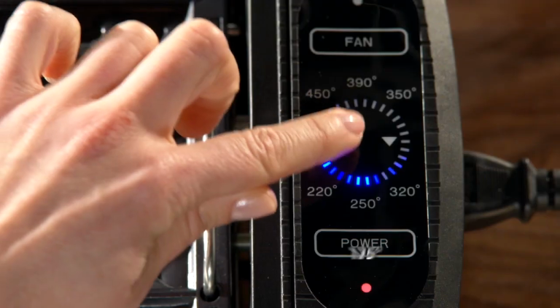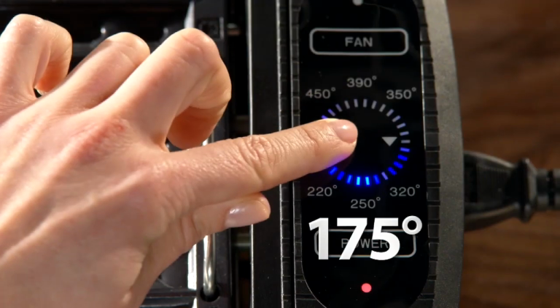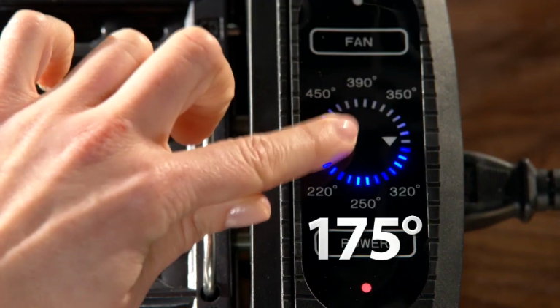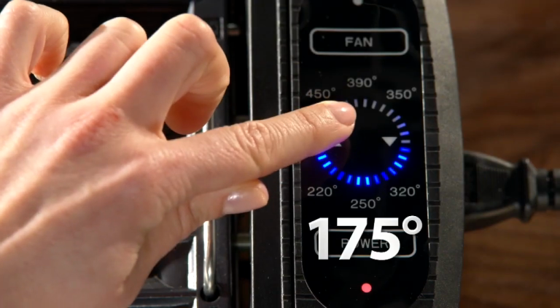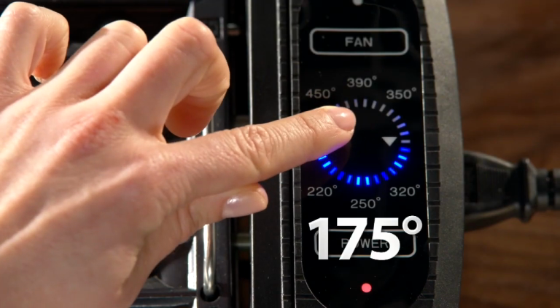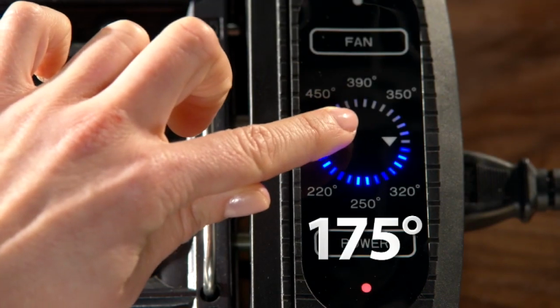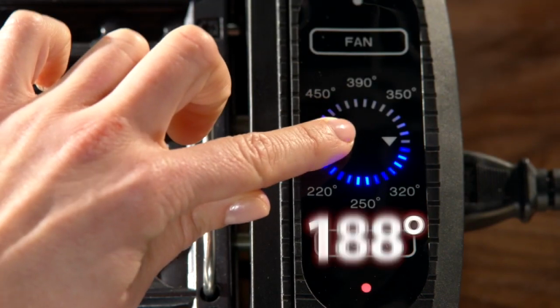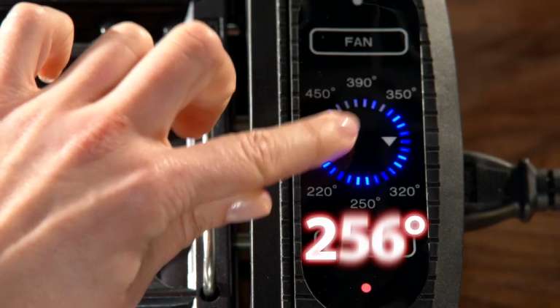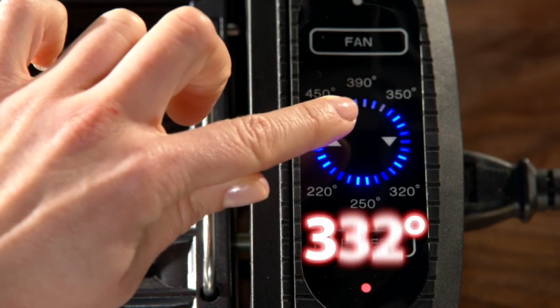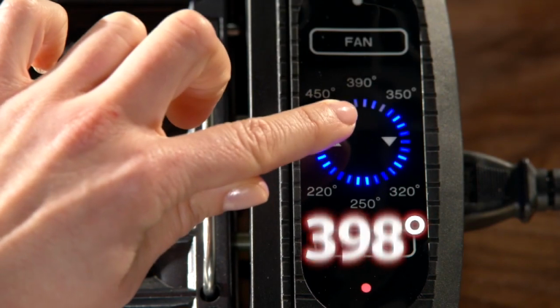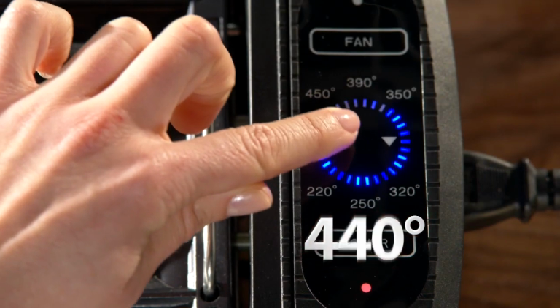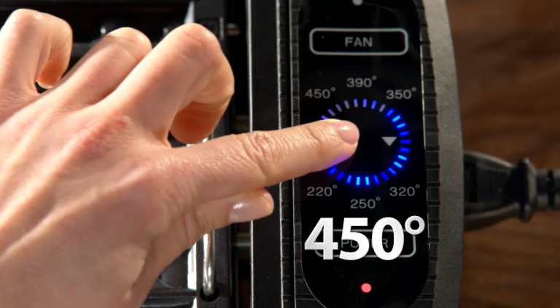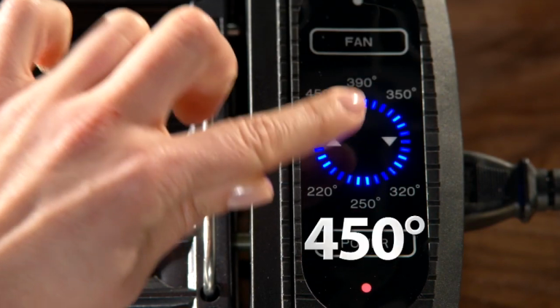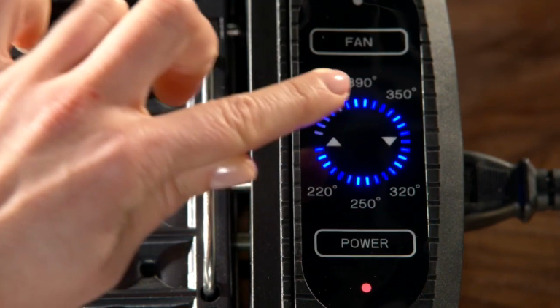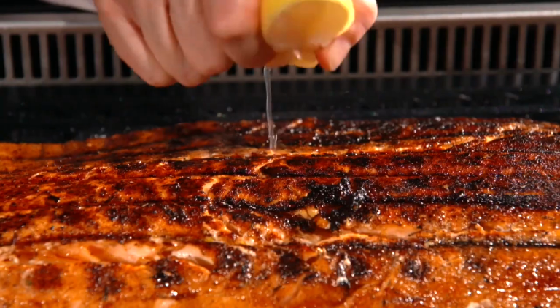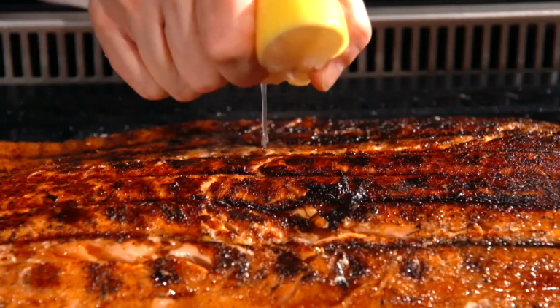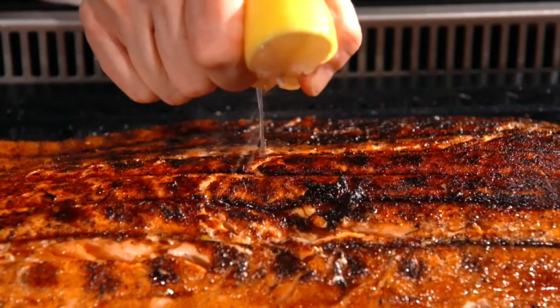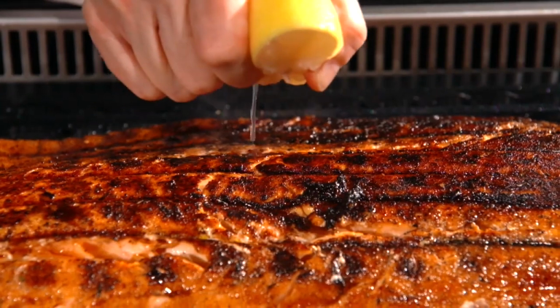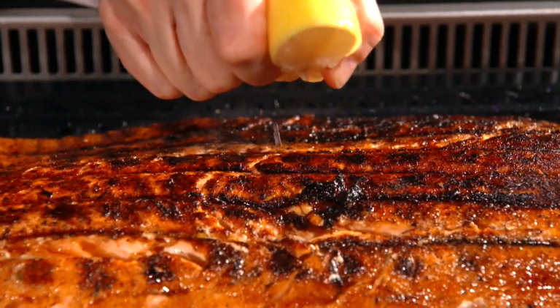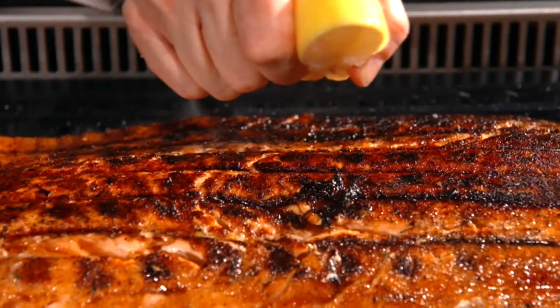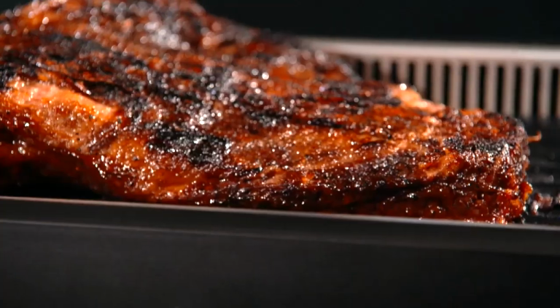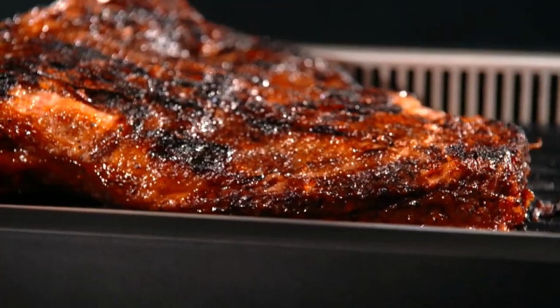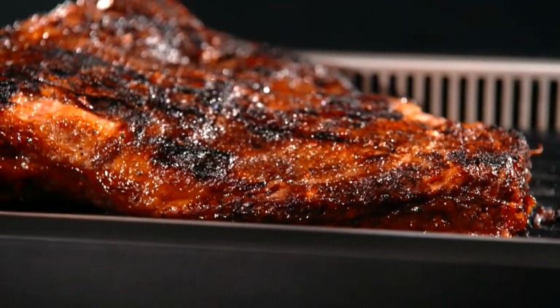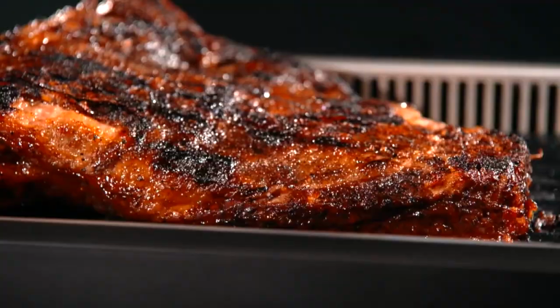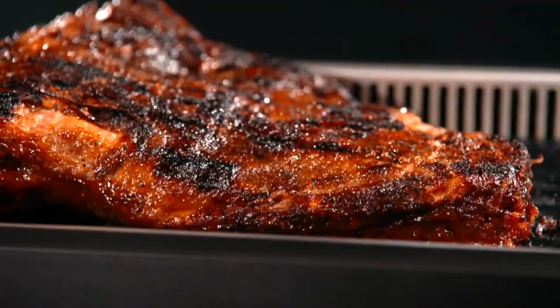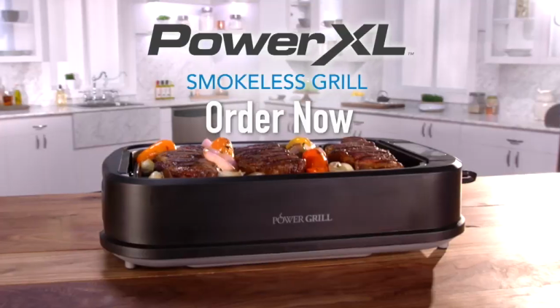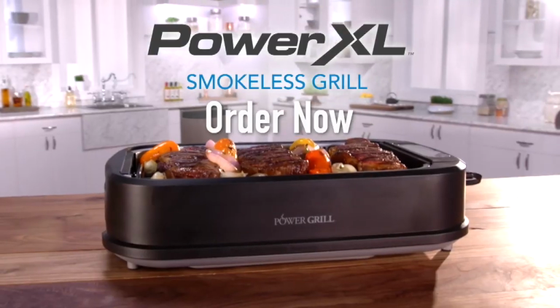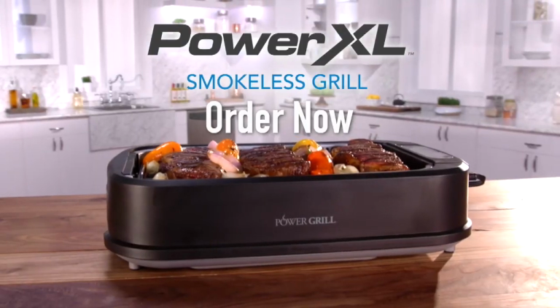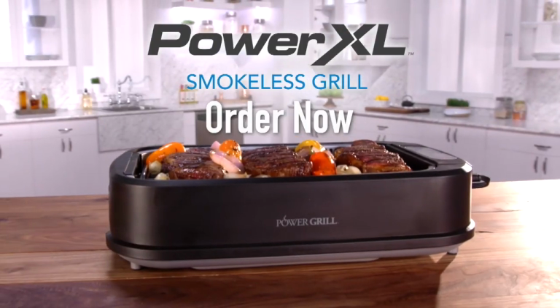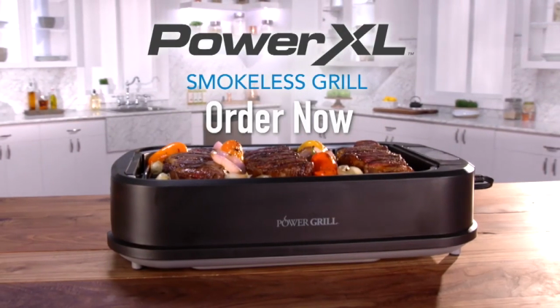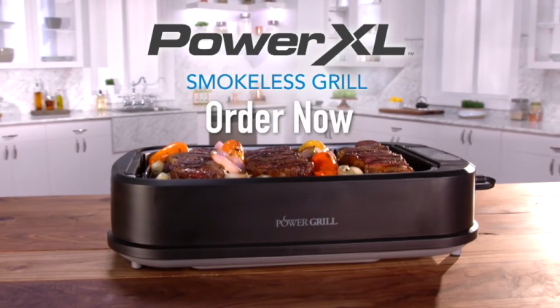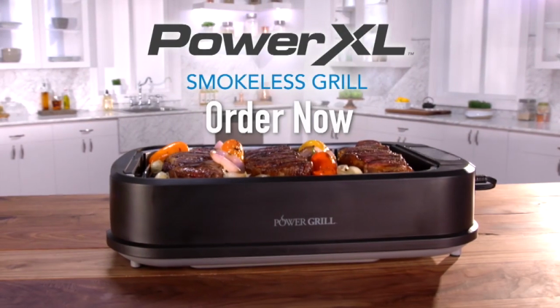Set the timer, LED smart temperature control. The Power Smokeless Grill — now you're ready to roll.